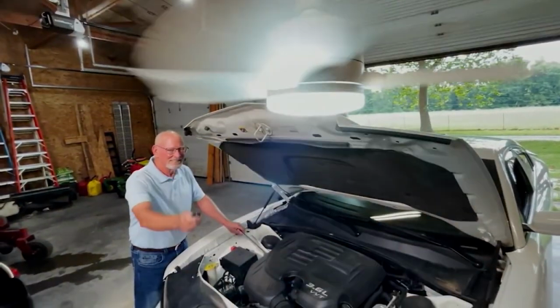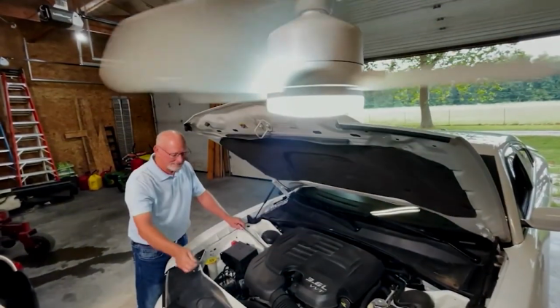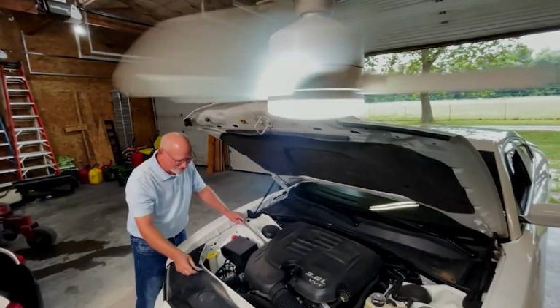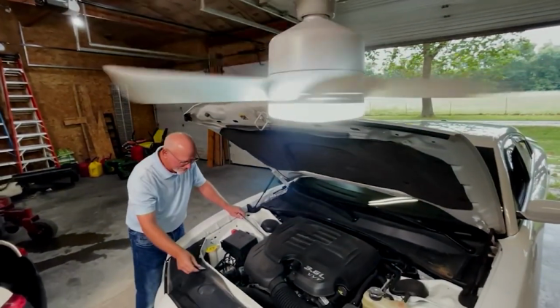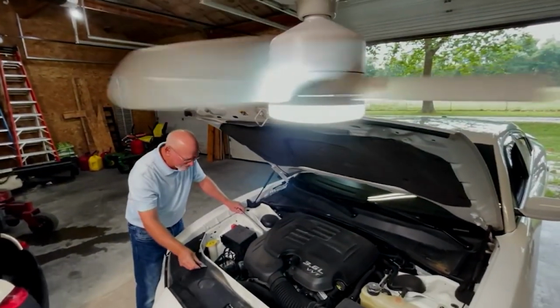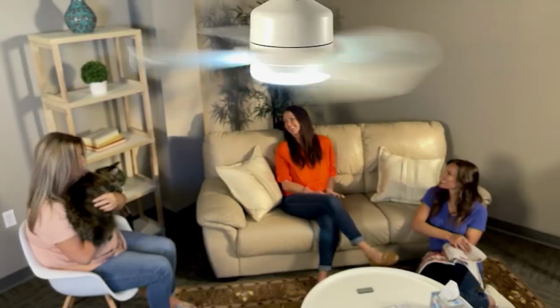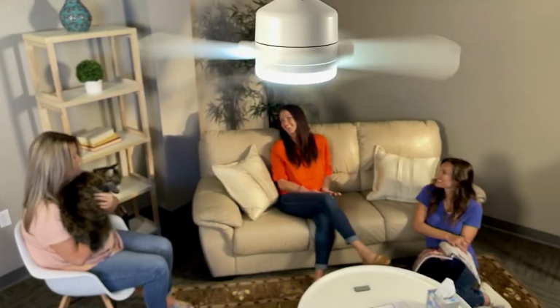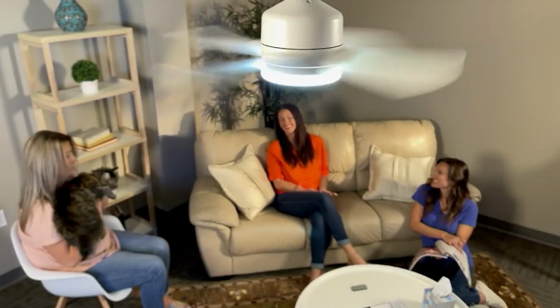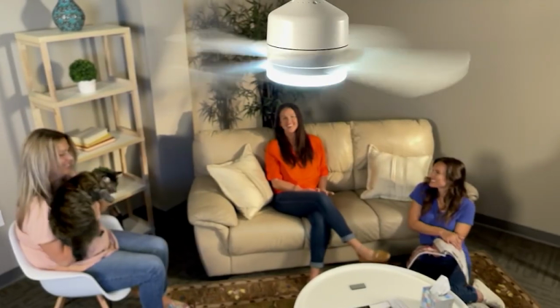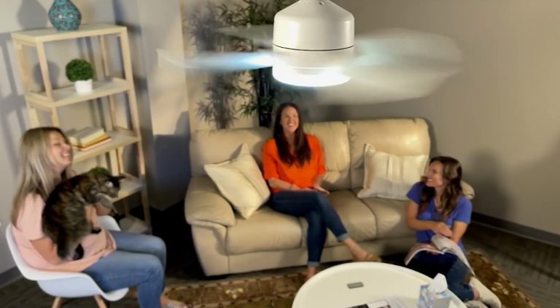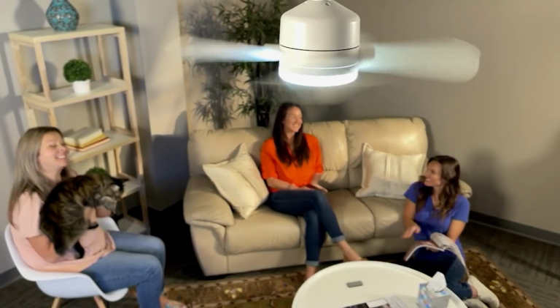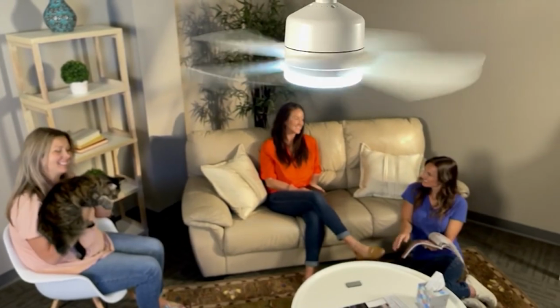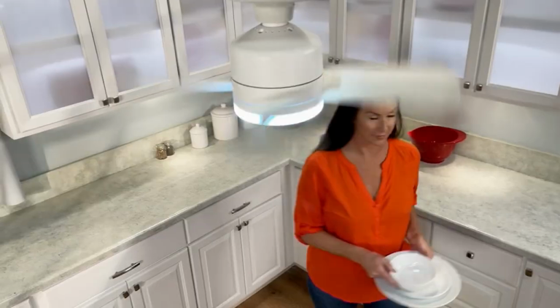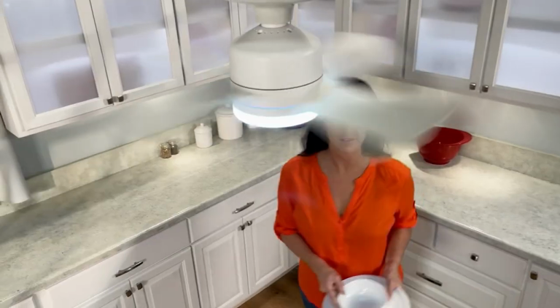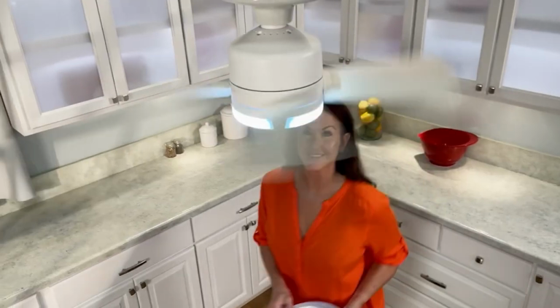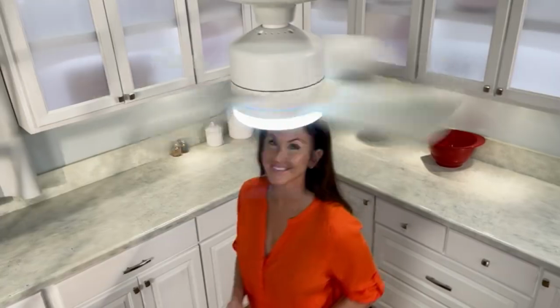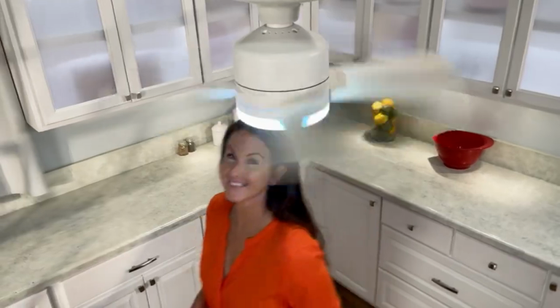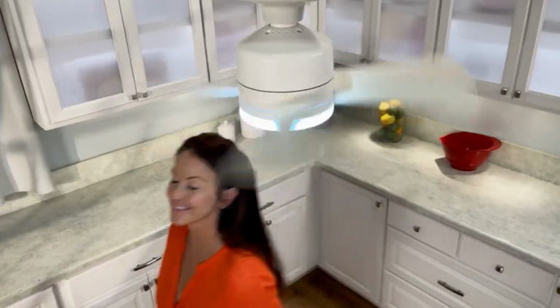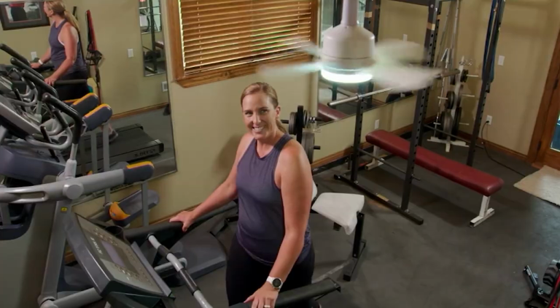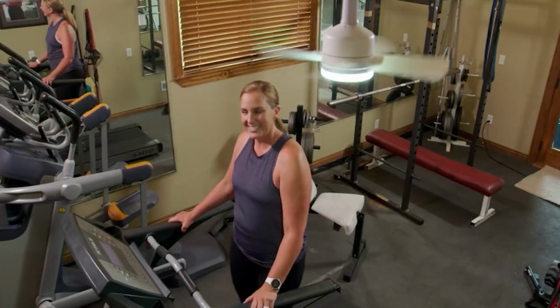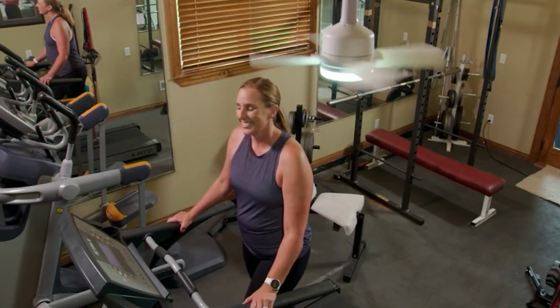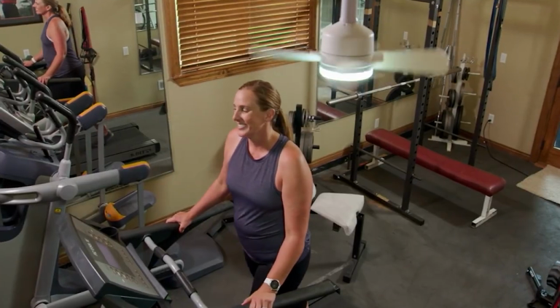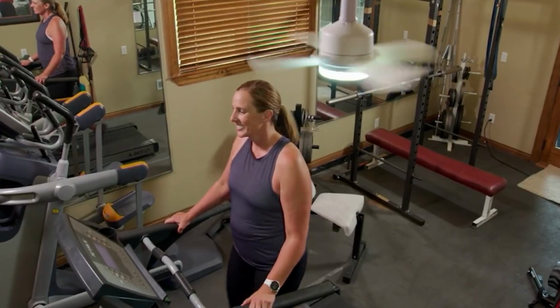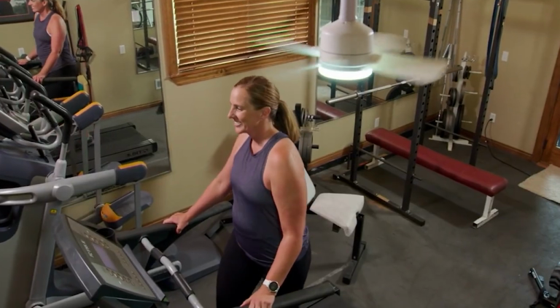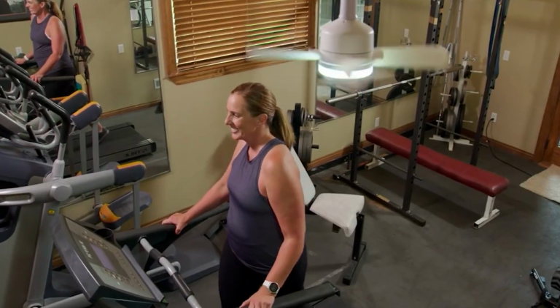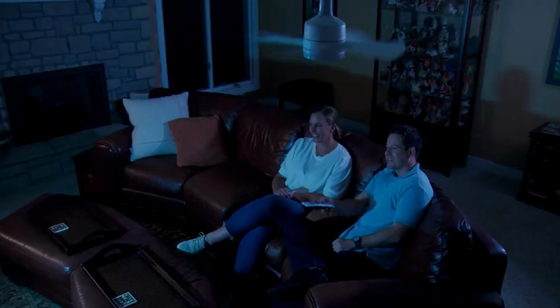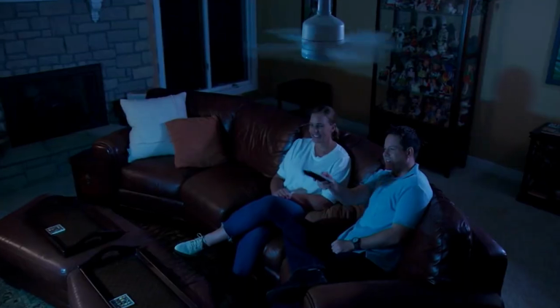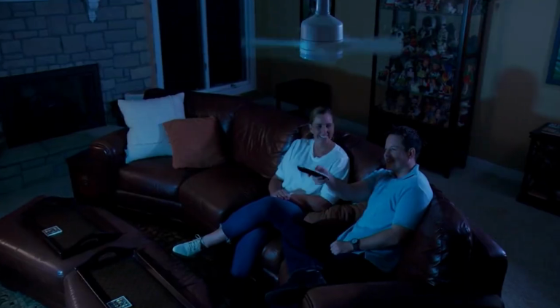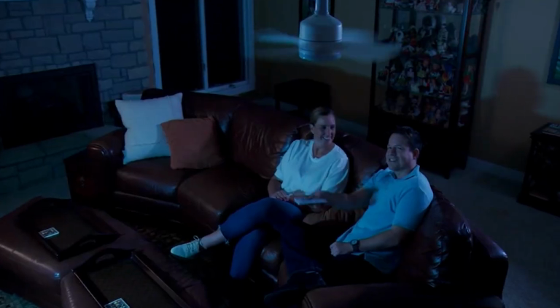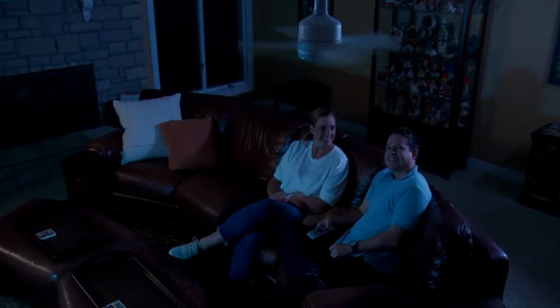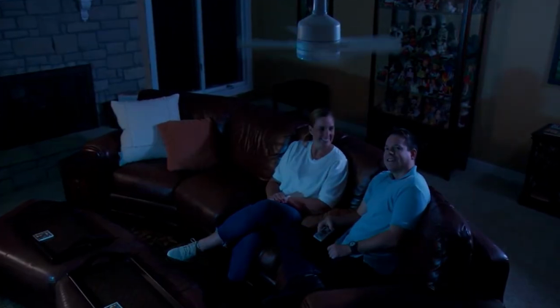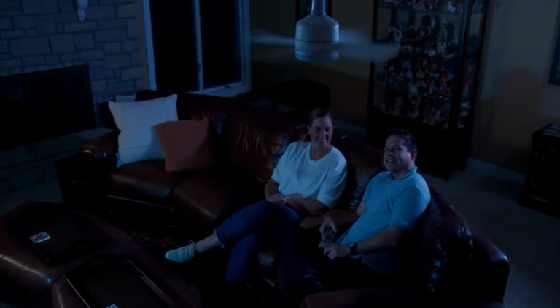Oh, it was delicious. Was it so good? That blender's nice. I know, isn't it? It's really nice. And it's on the go, and I know you're a busy girl on the go.